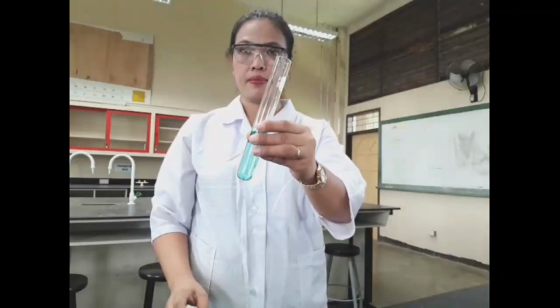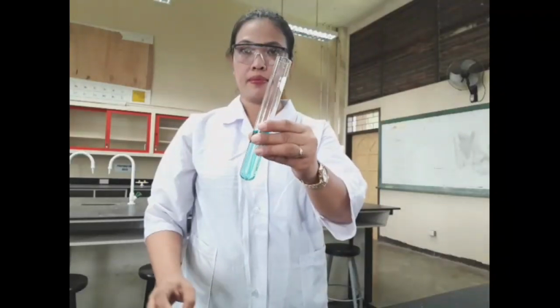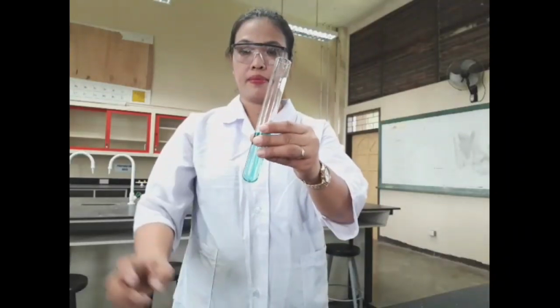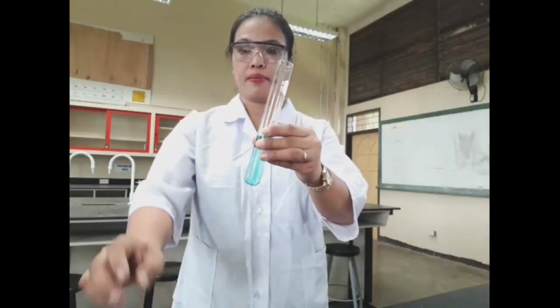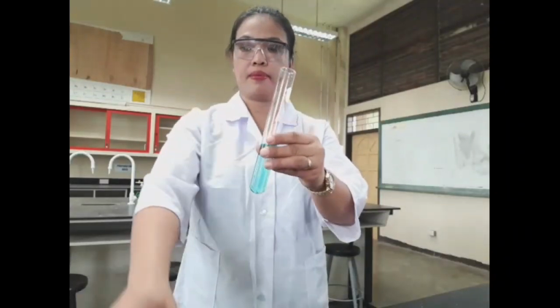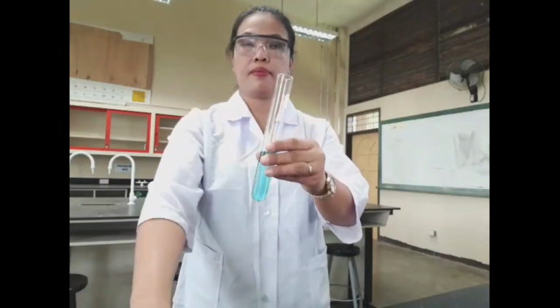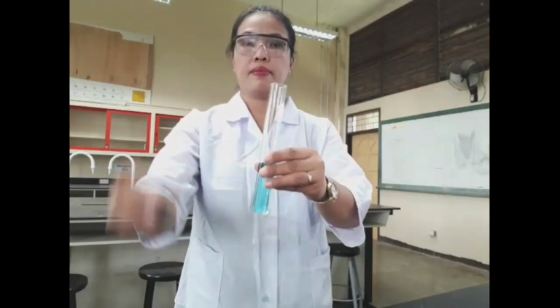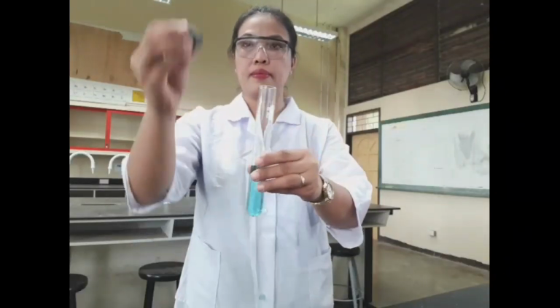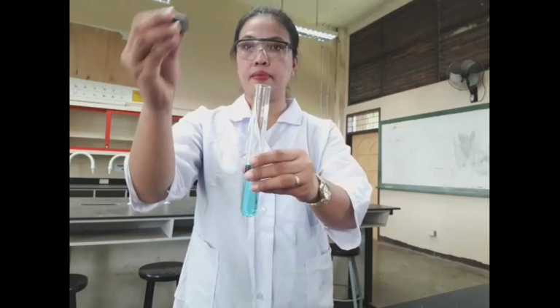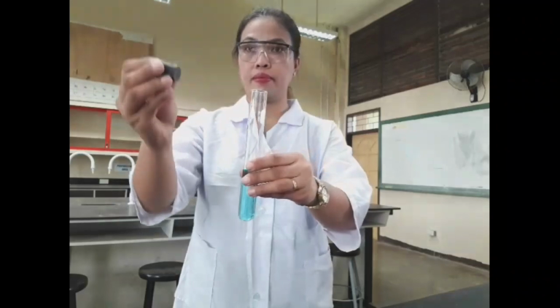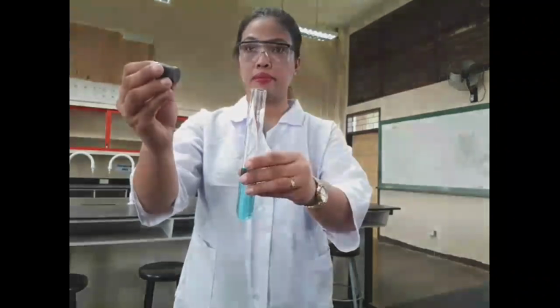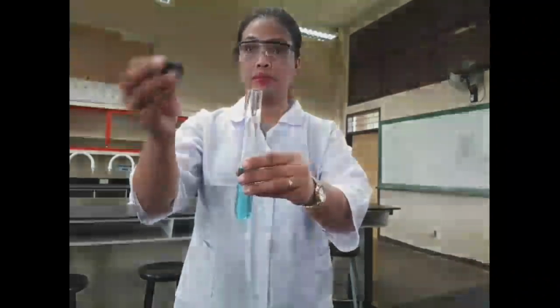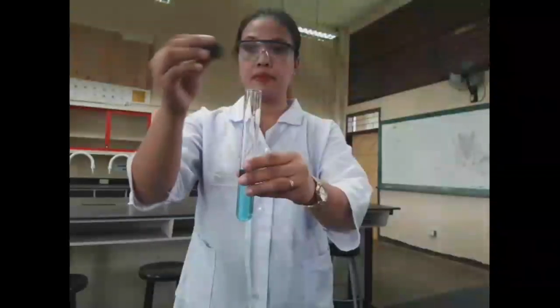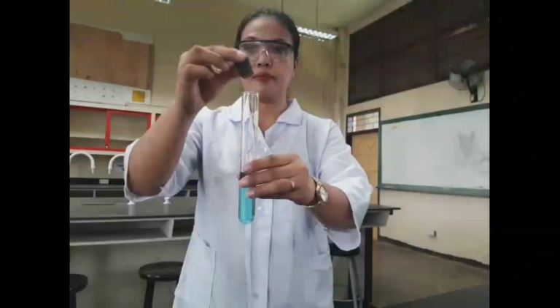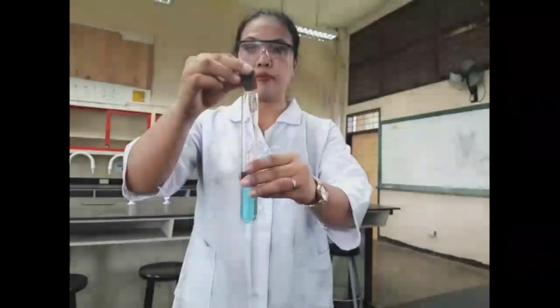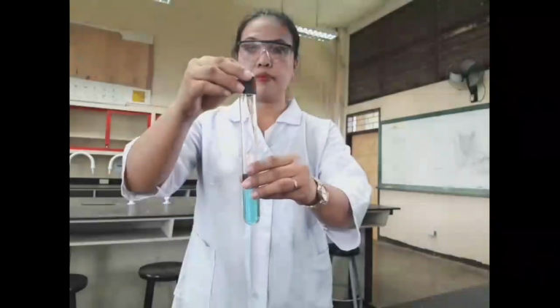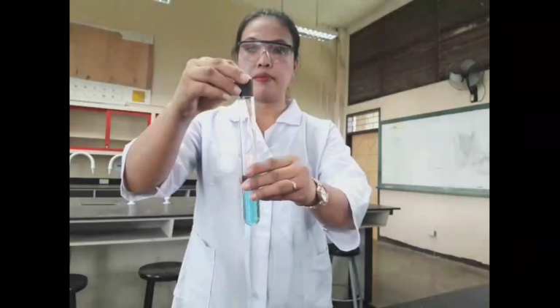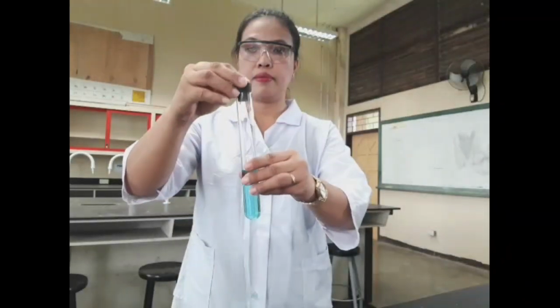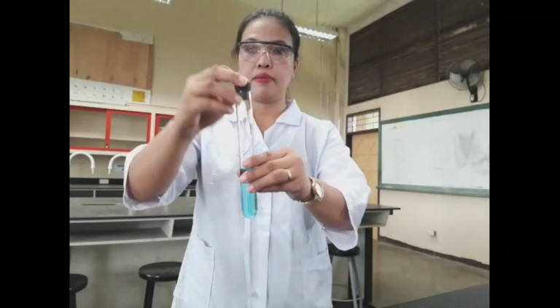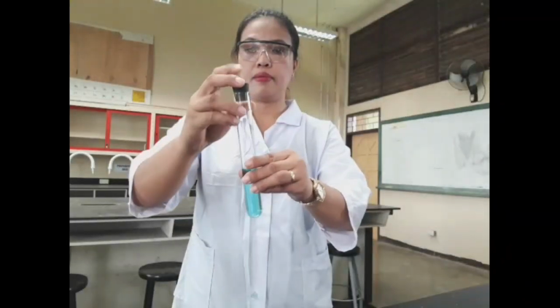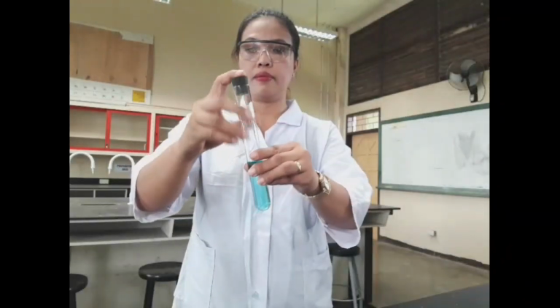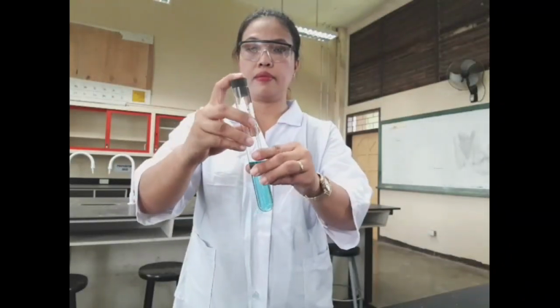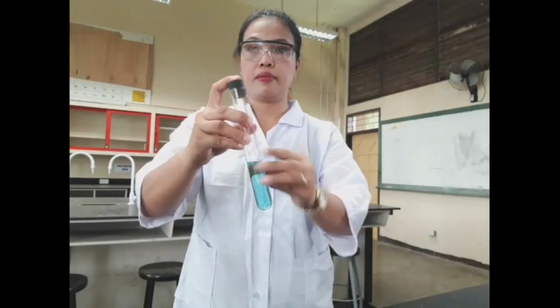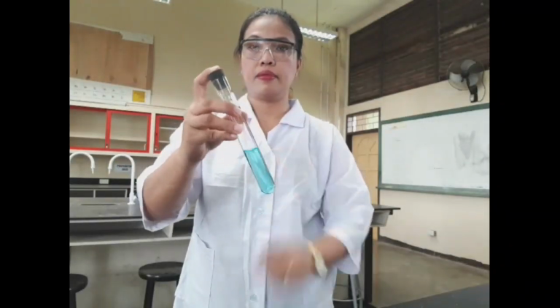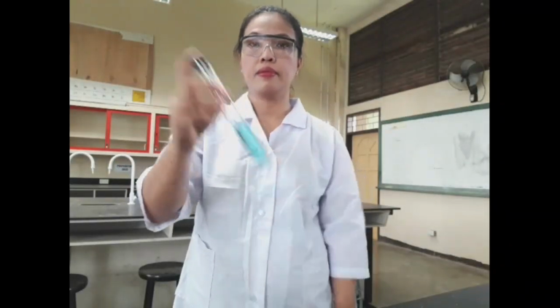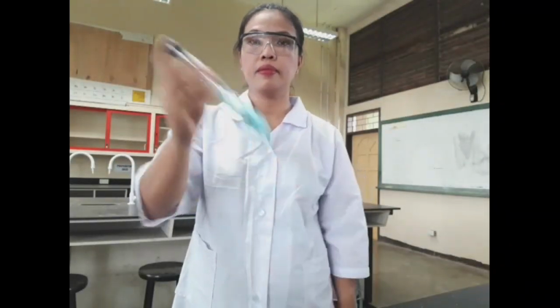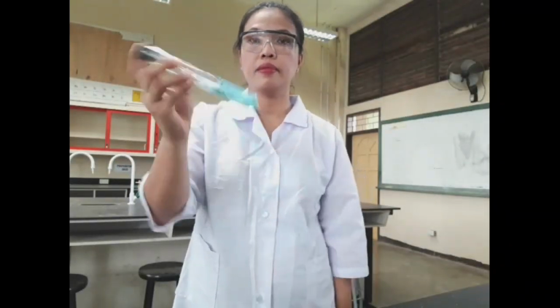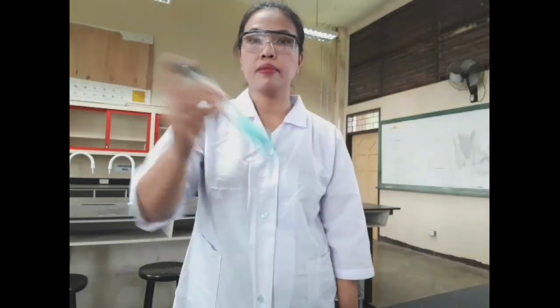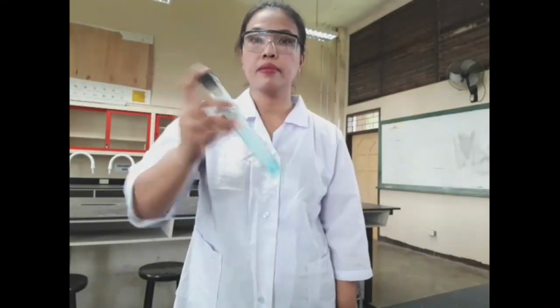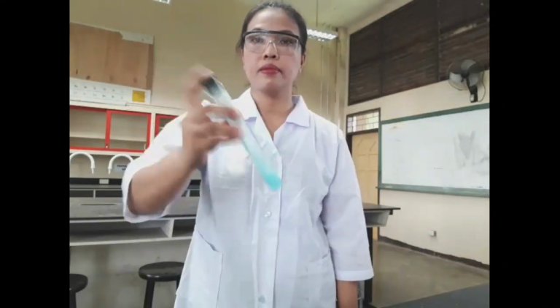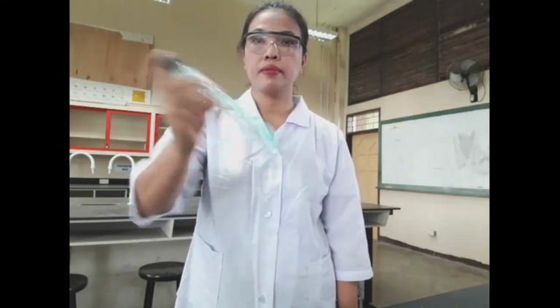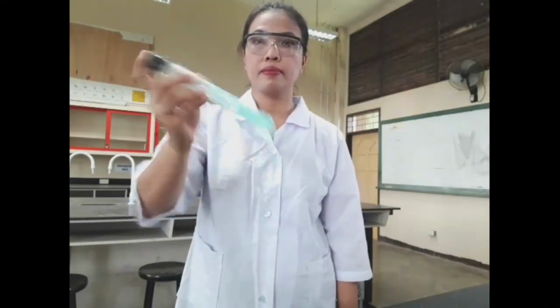When mixing chemicals in a test tube, cover the test tube with a cork and shake it.